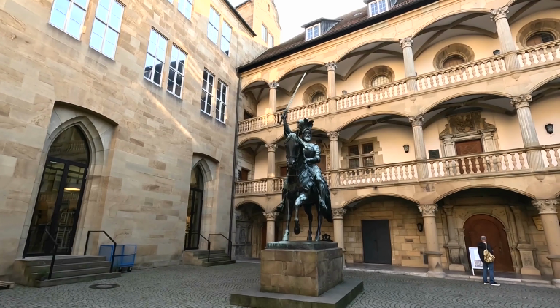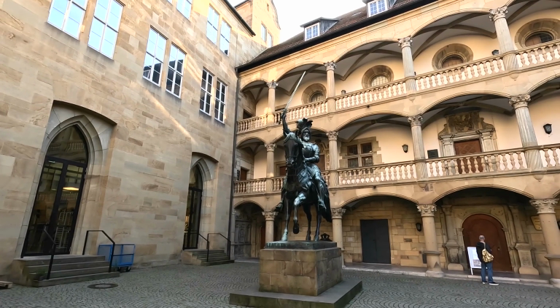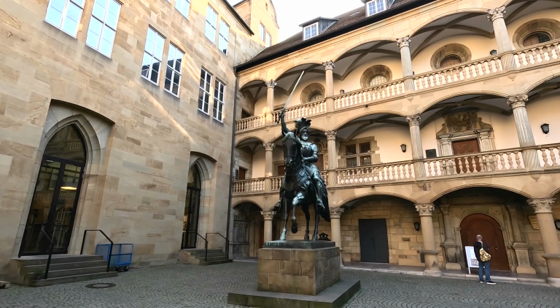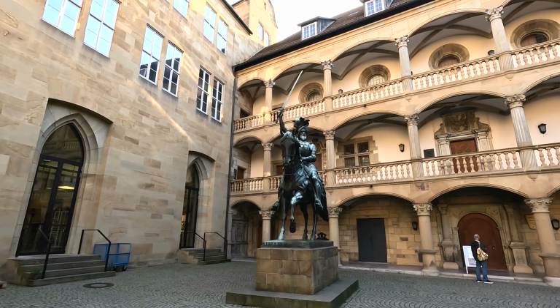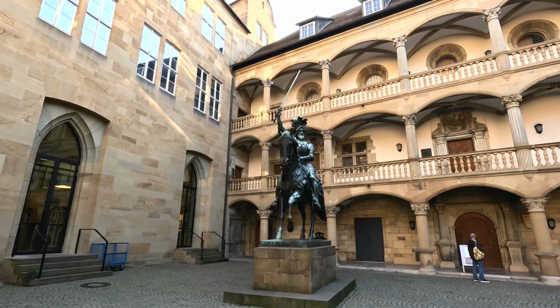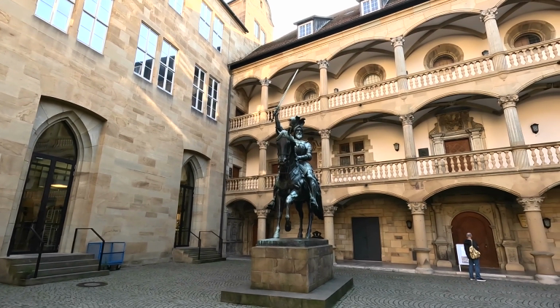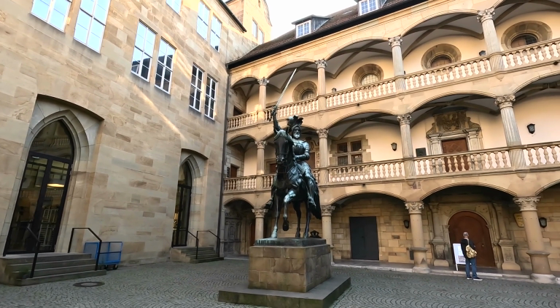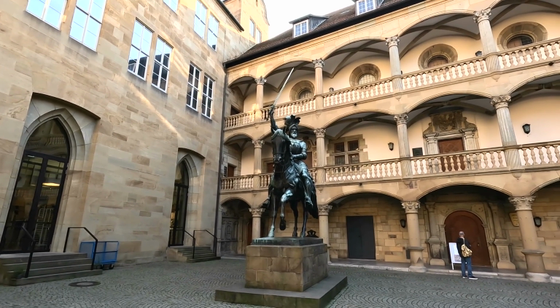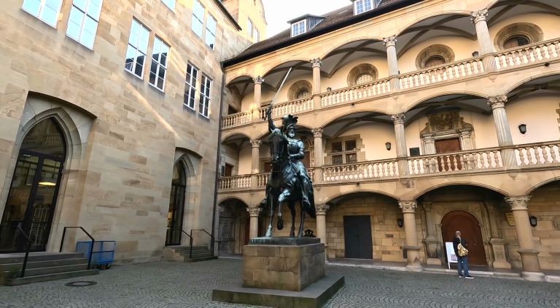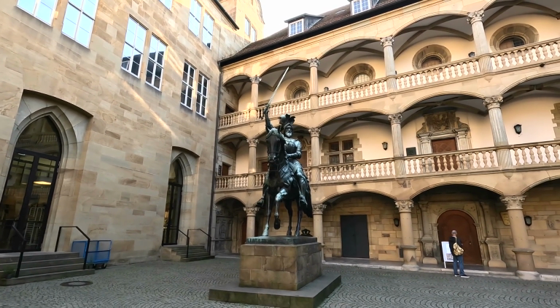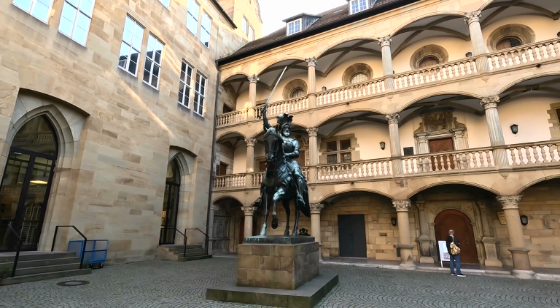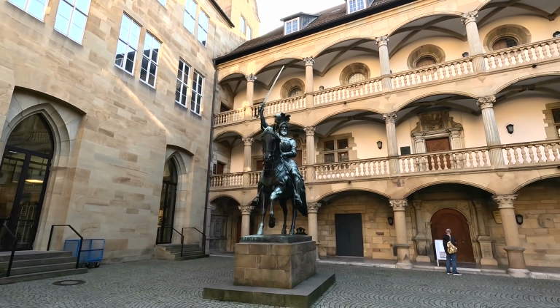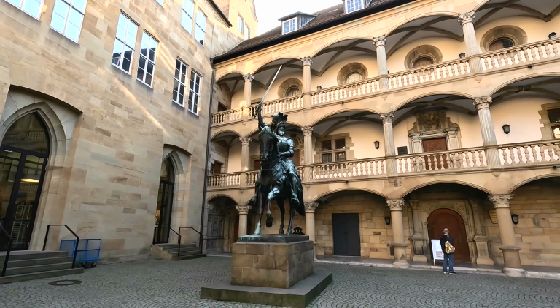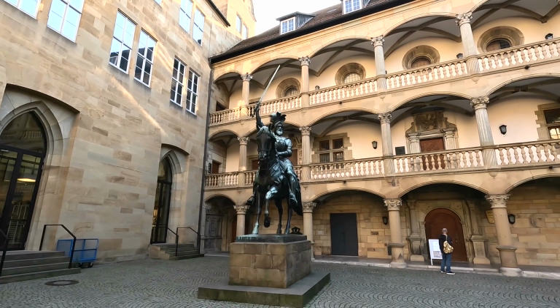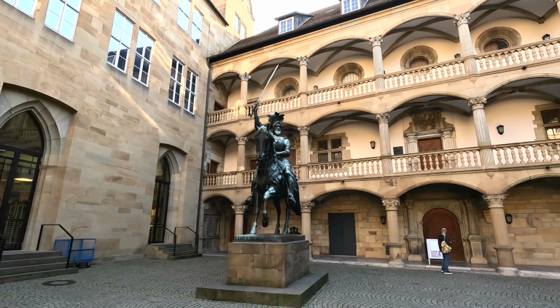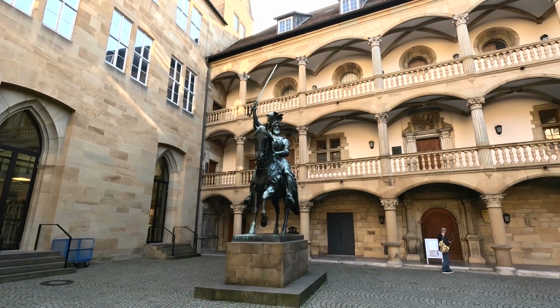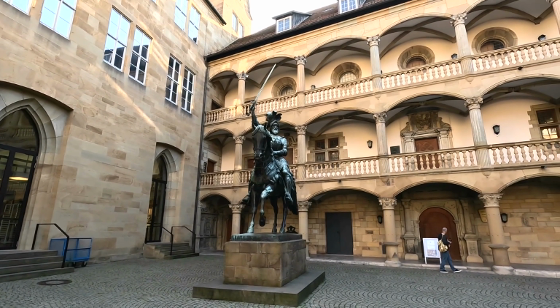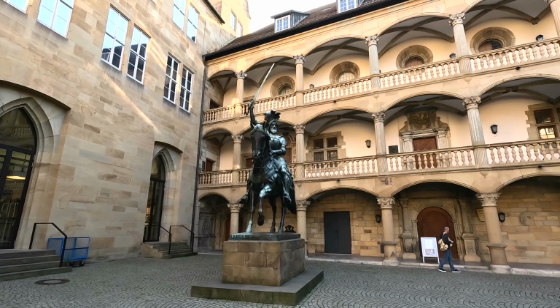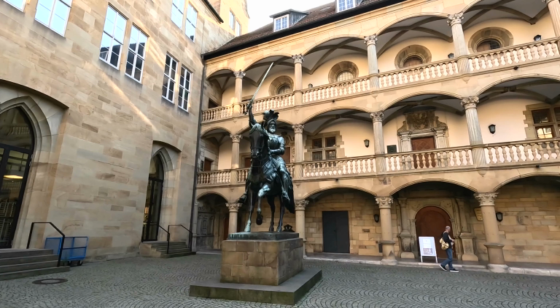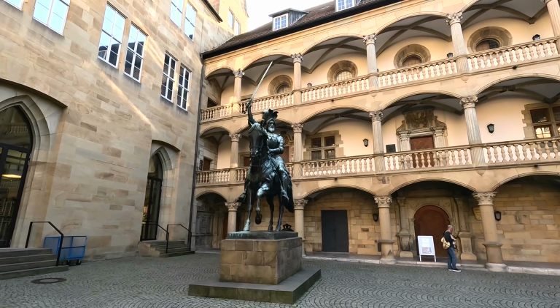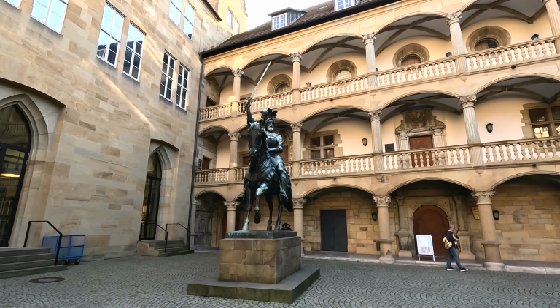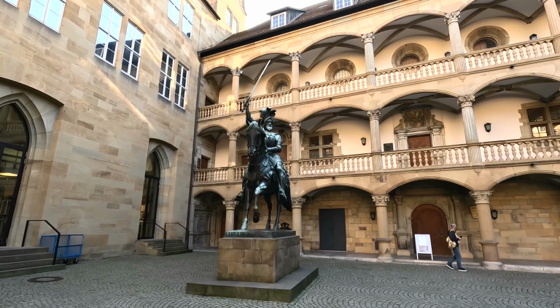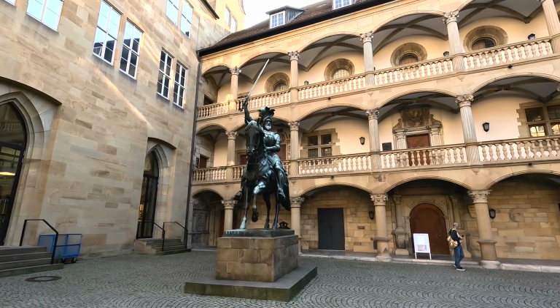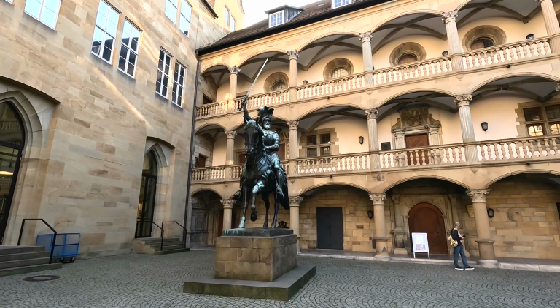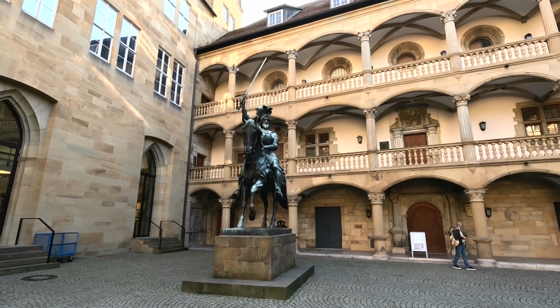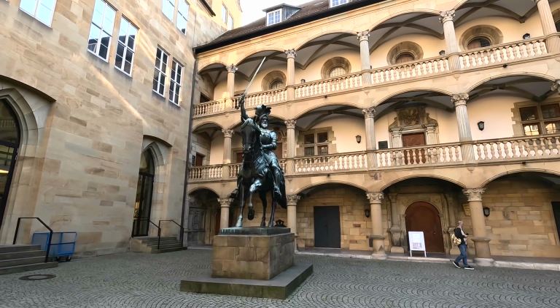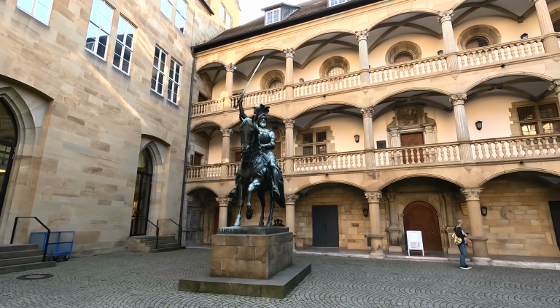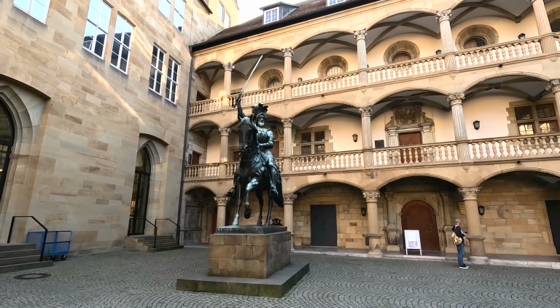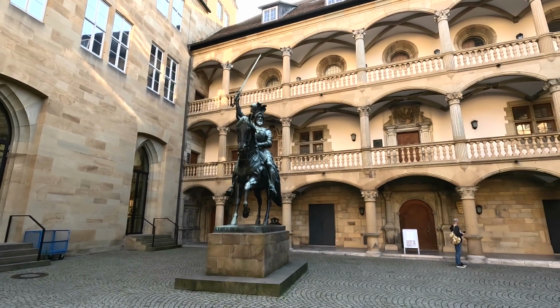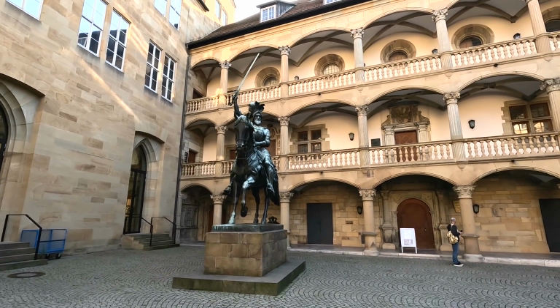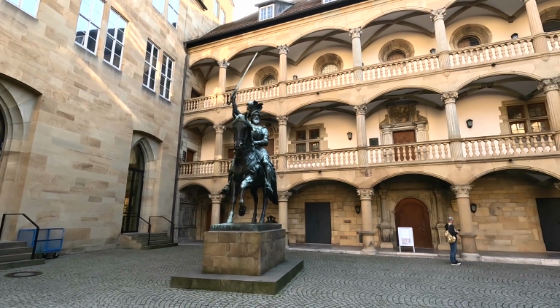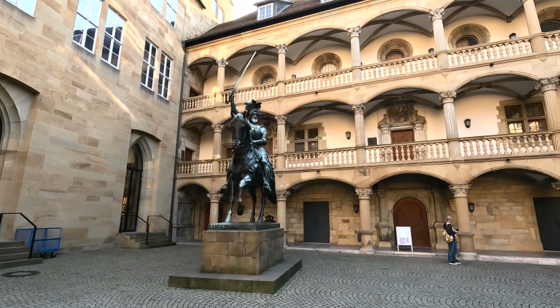Herzog Christoph ließ die mittelalterliche Burg zu einem Renaissanceschloss umbauen.